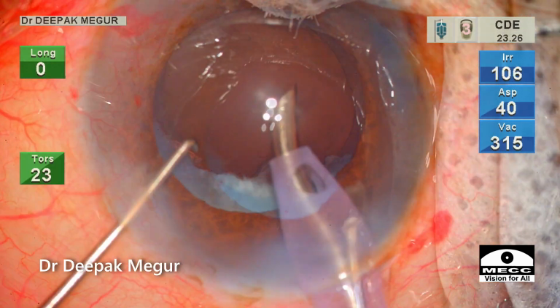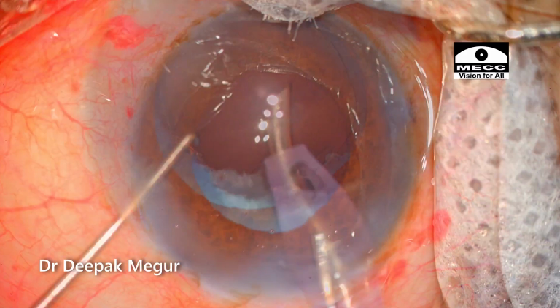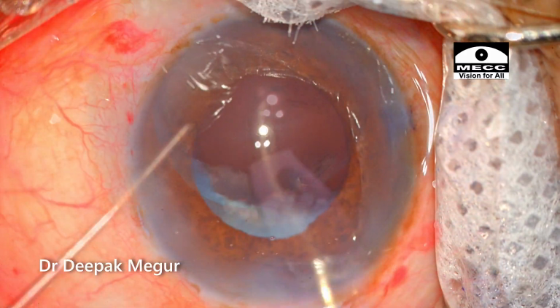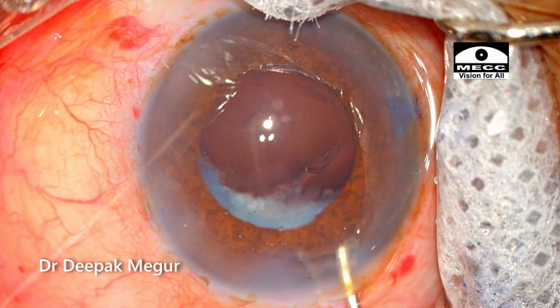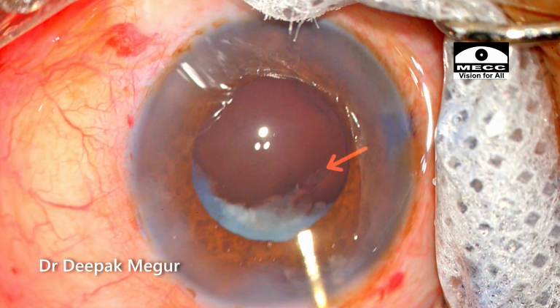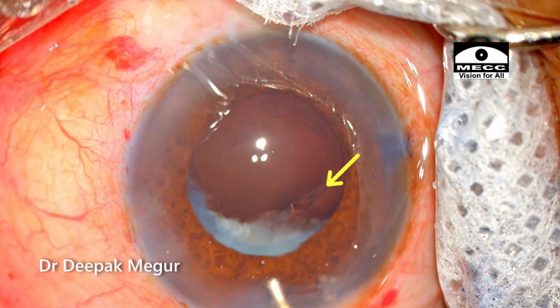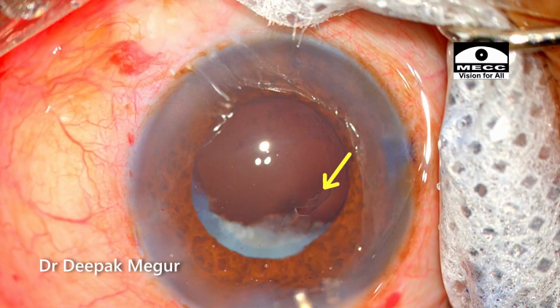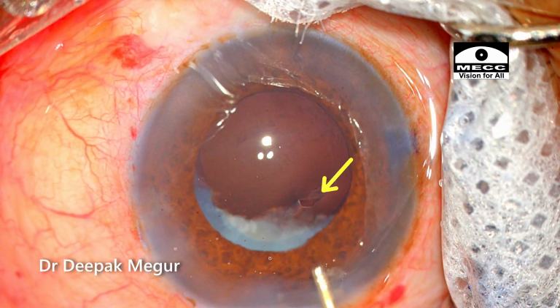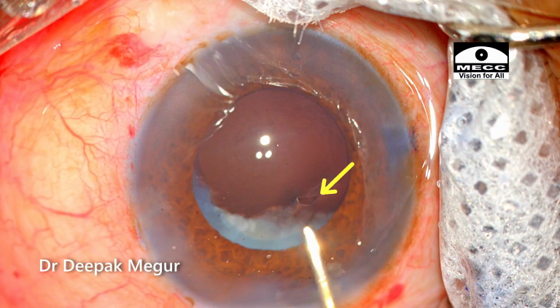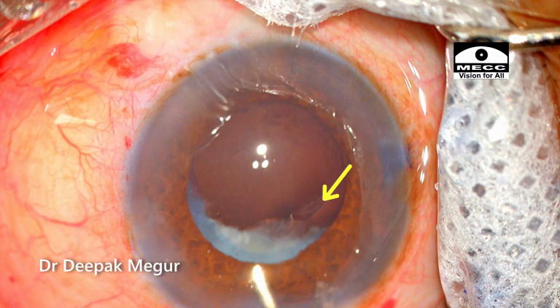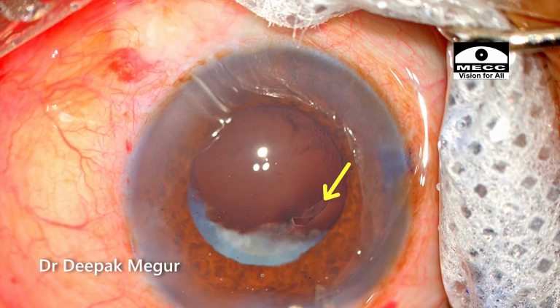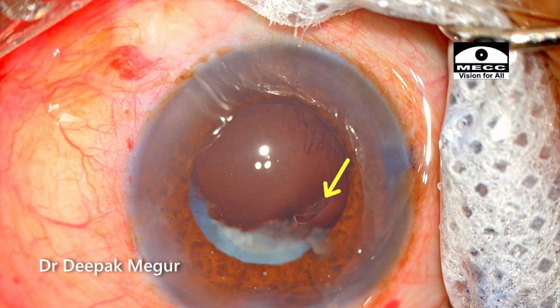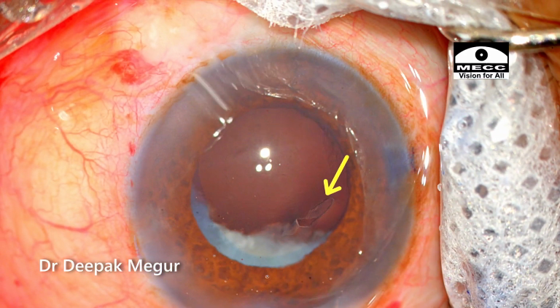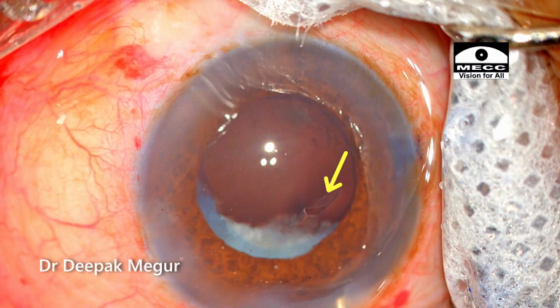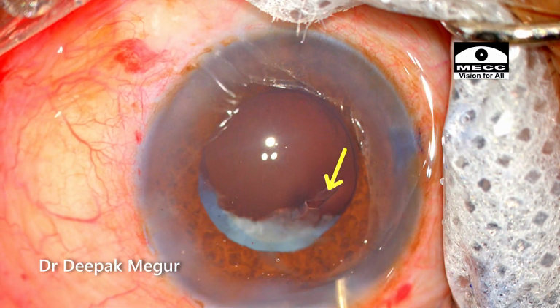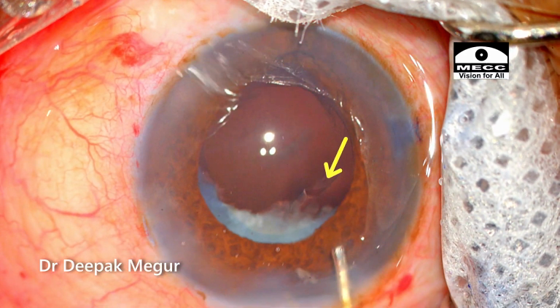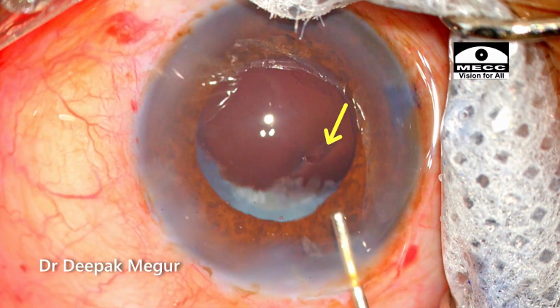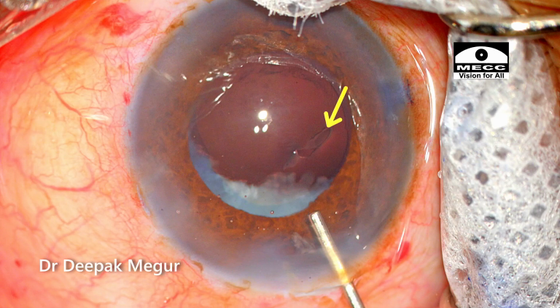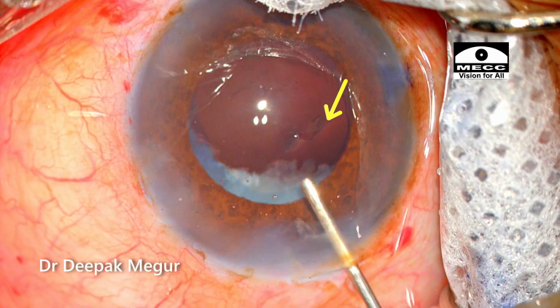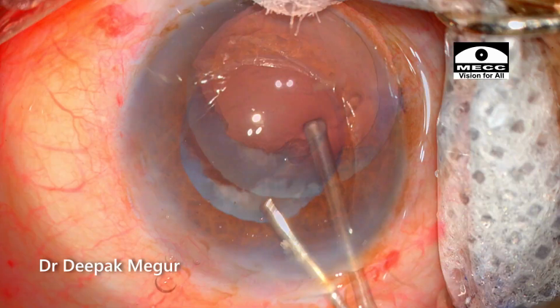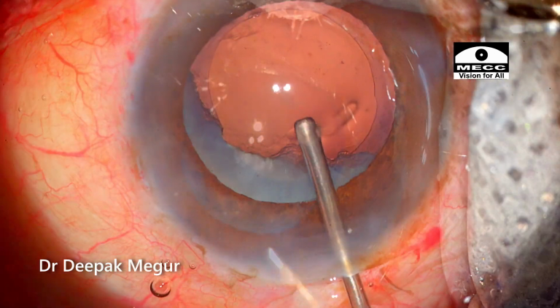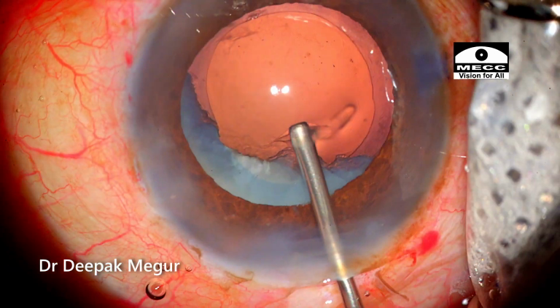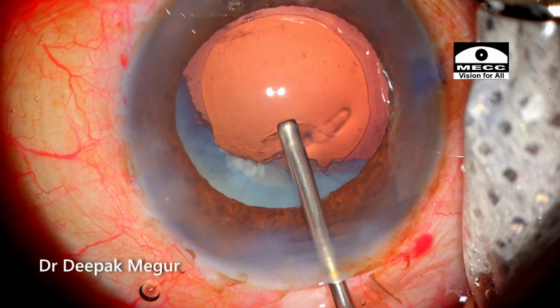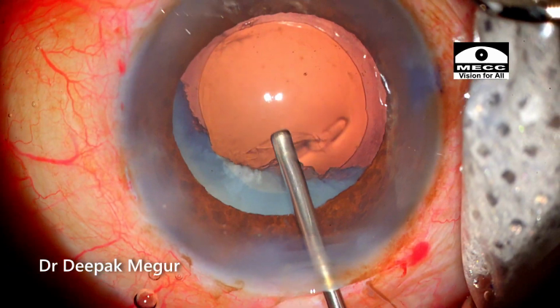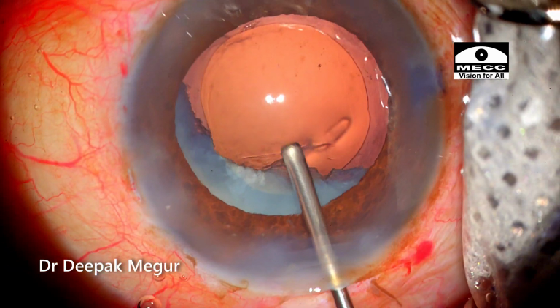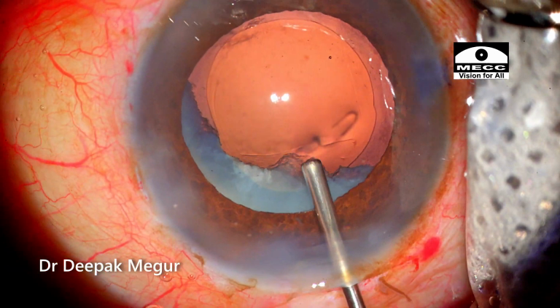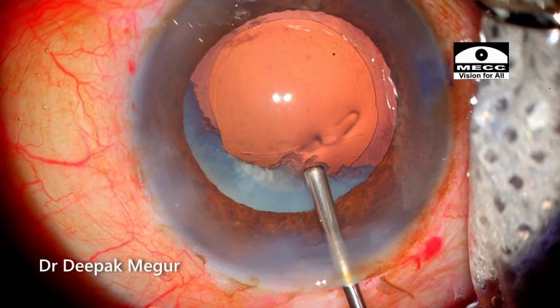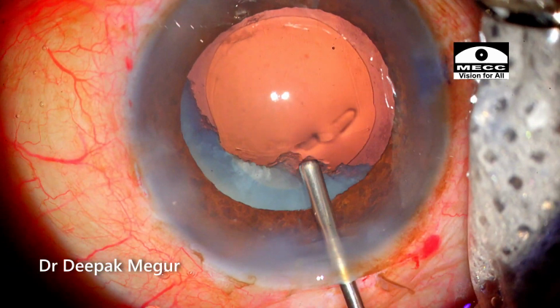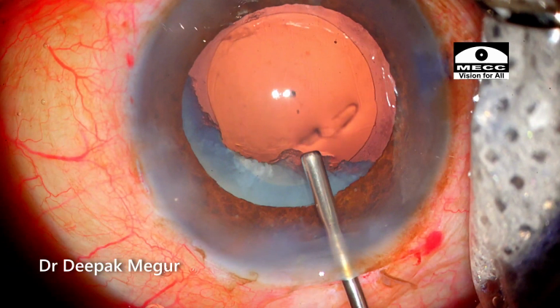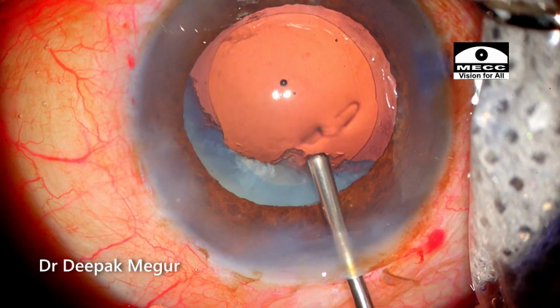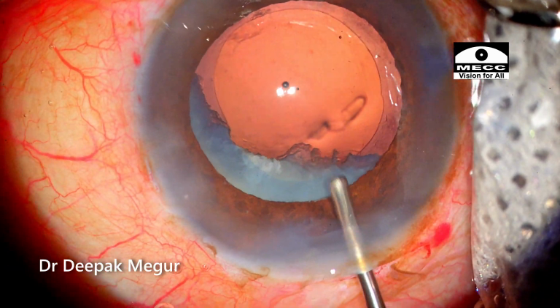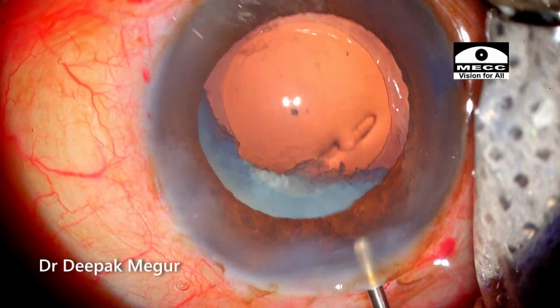A small corneal epithelial defect is noted; can't really trace out when it actually happened.